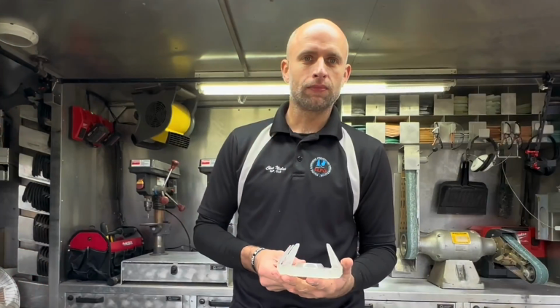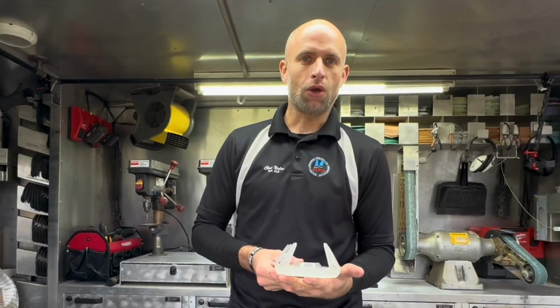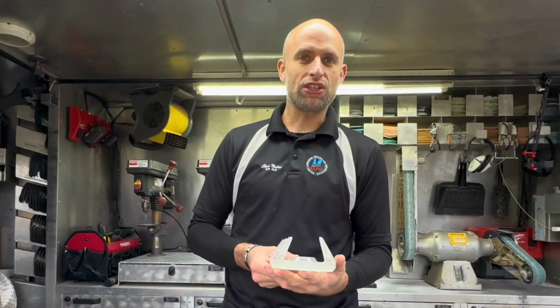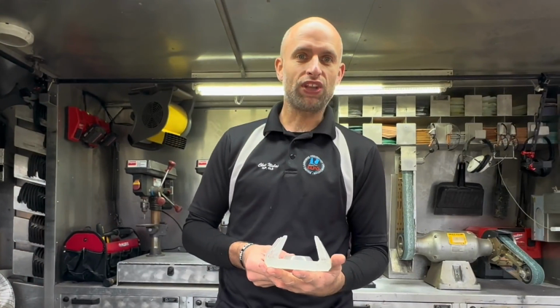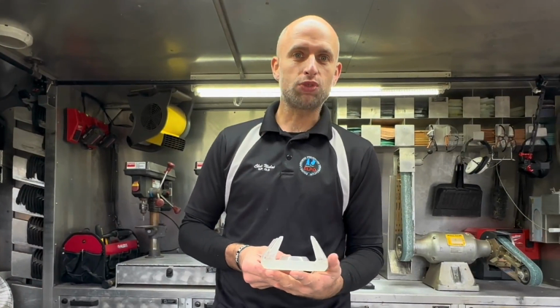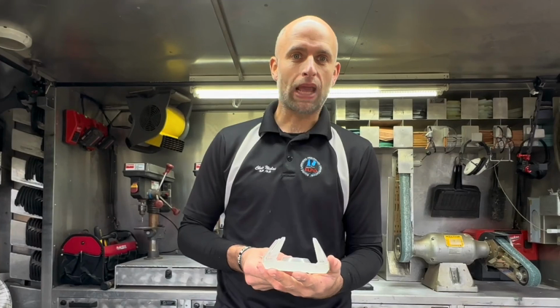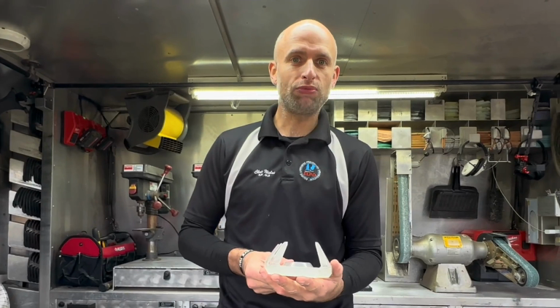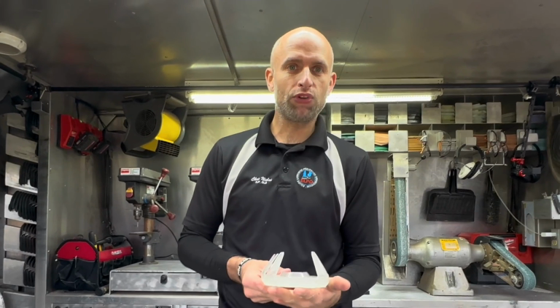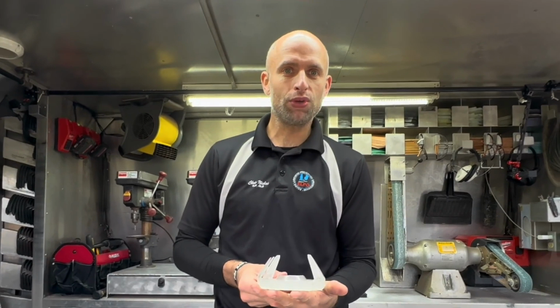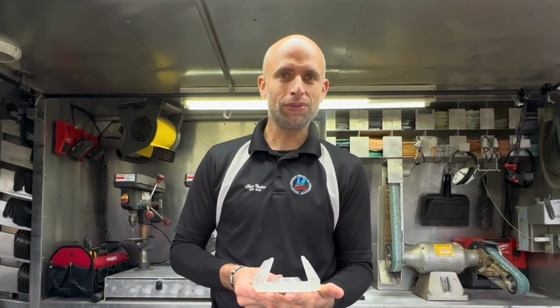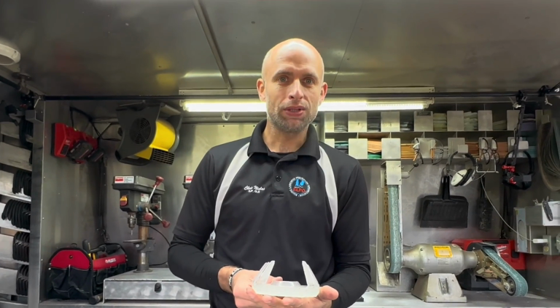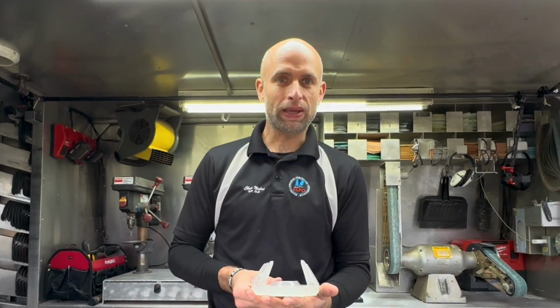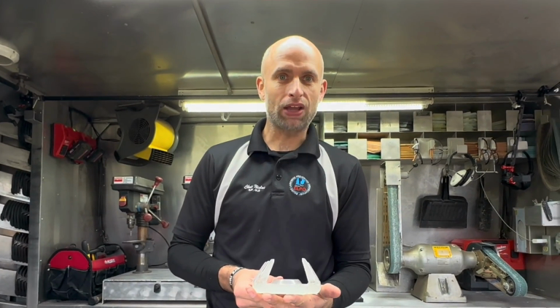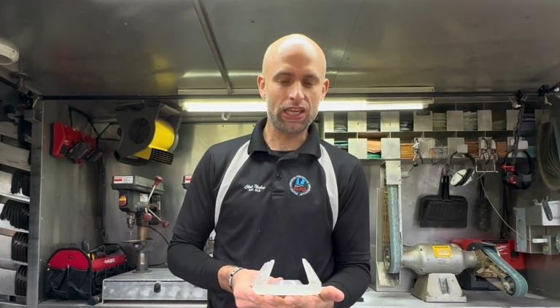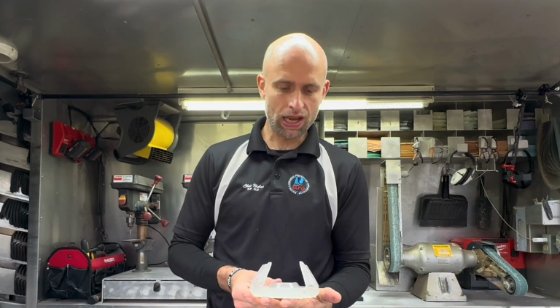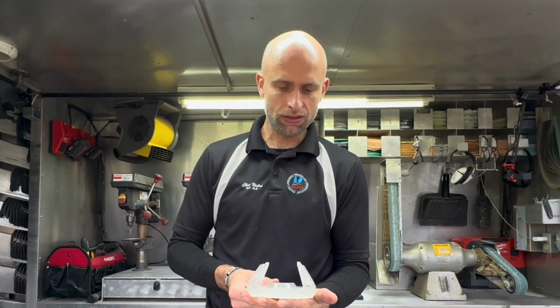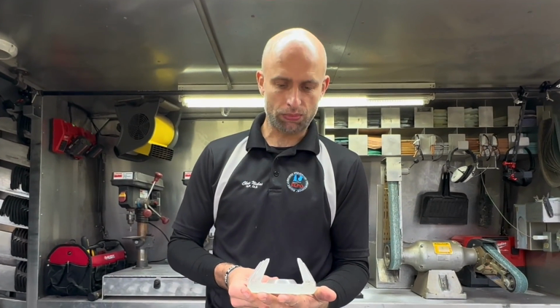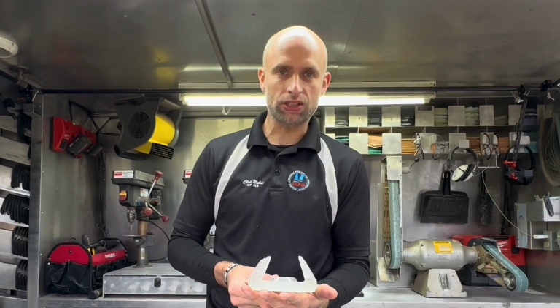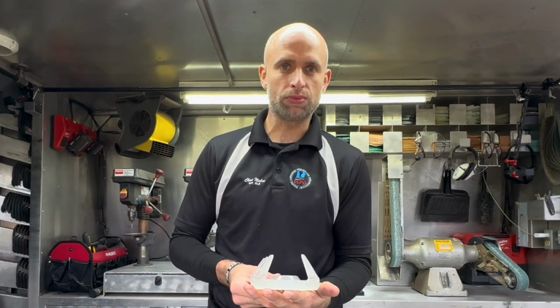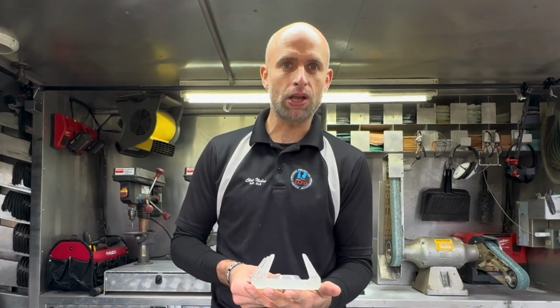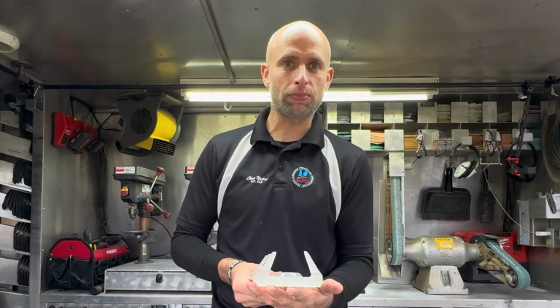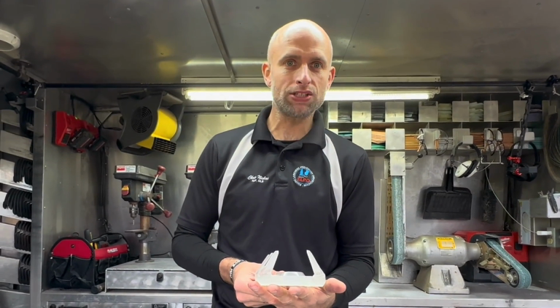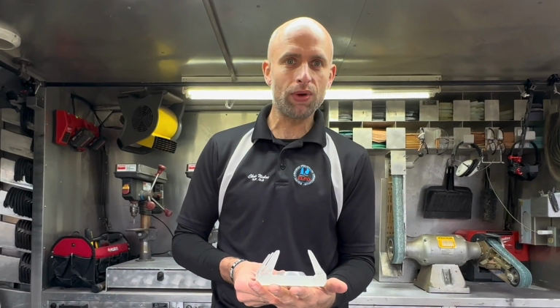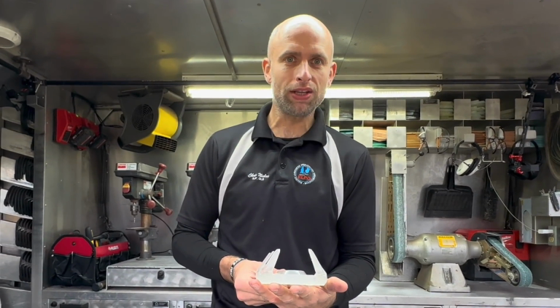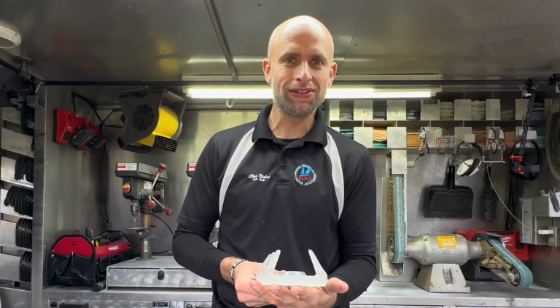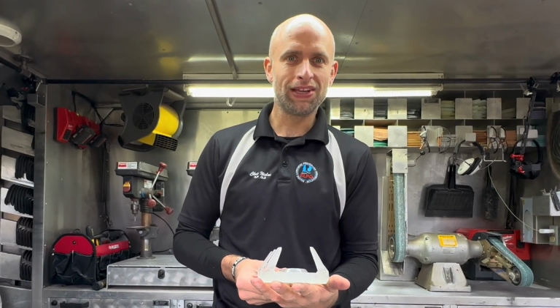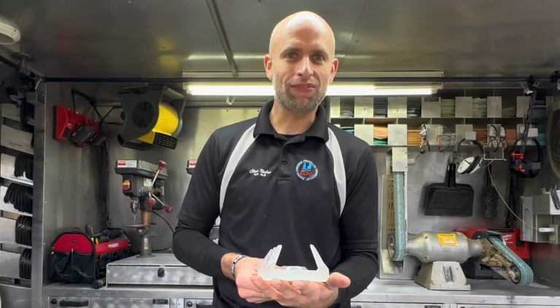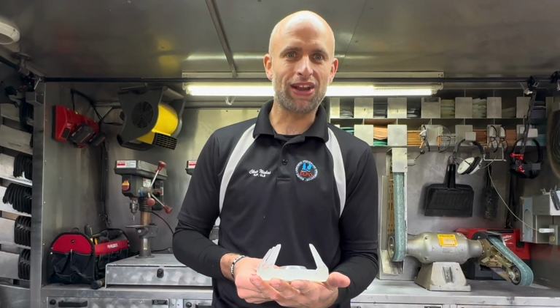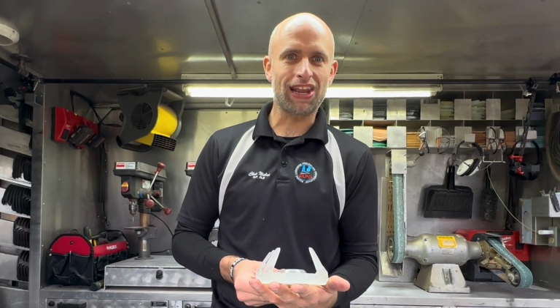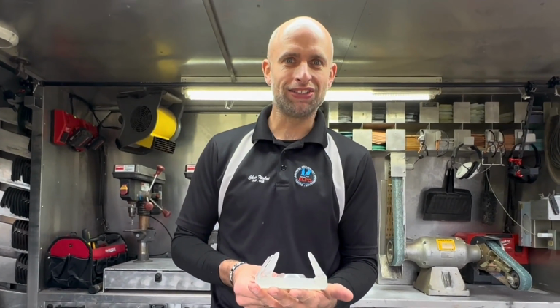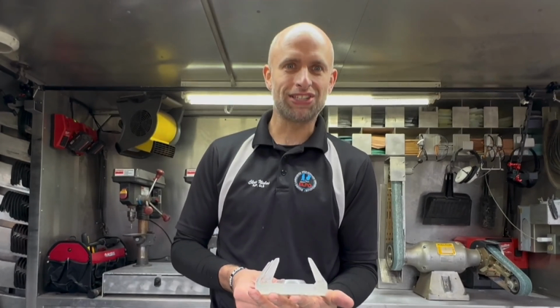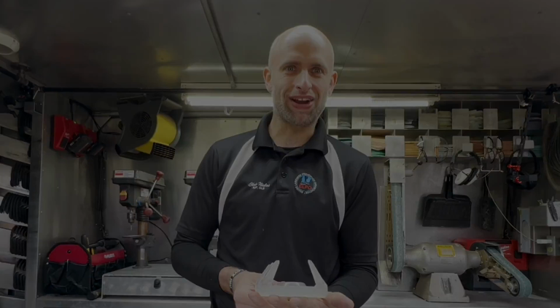Hope this video has been helpful for you to pick out a heat gun to practice composite plastic welding. Have a great day. Cheerio!